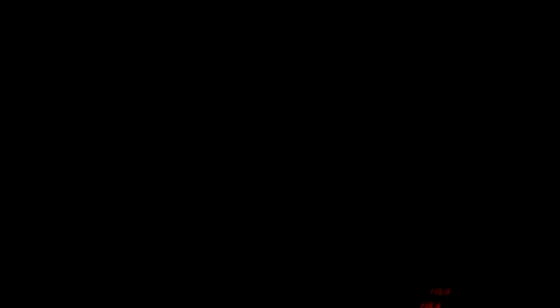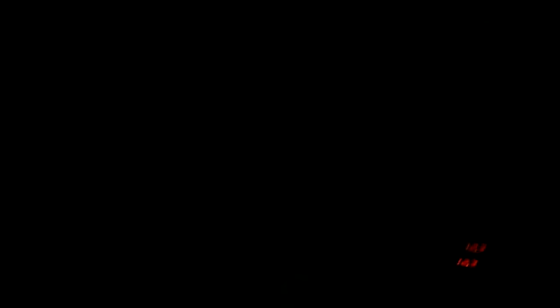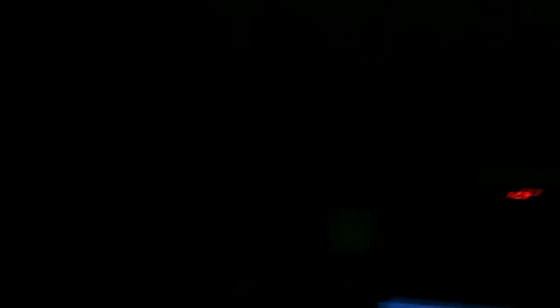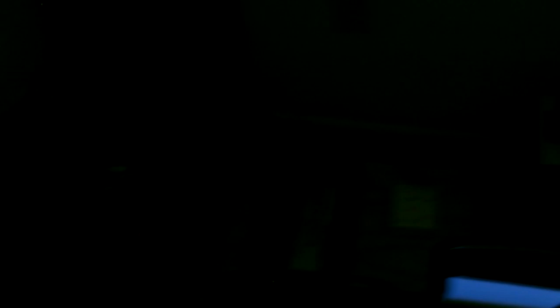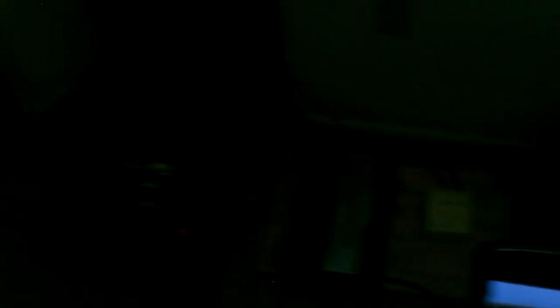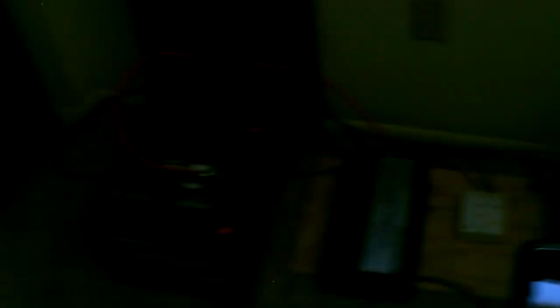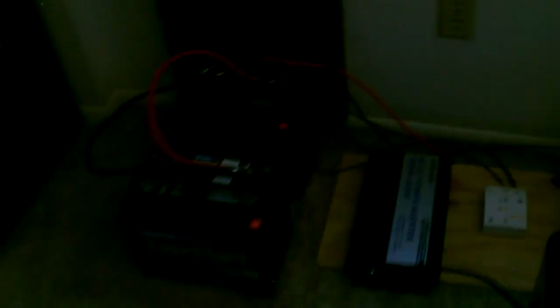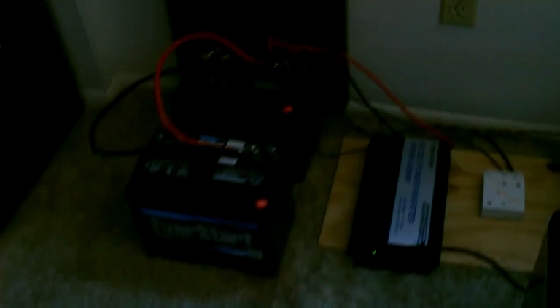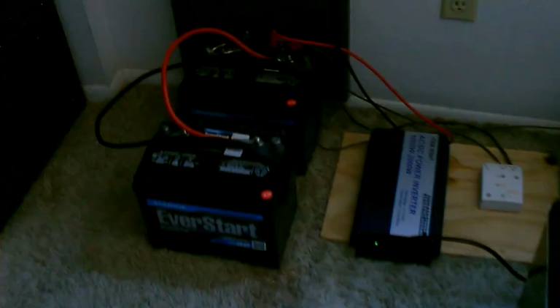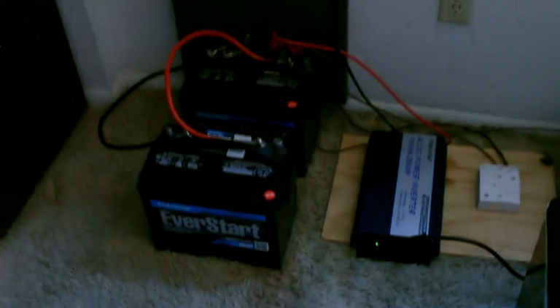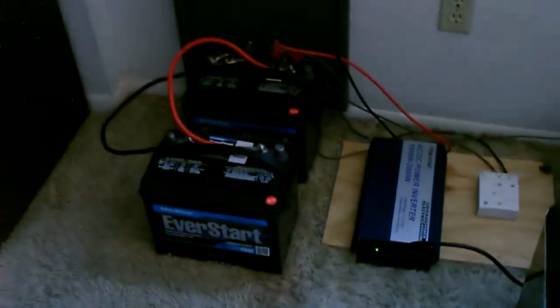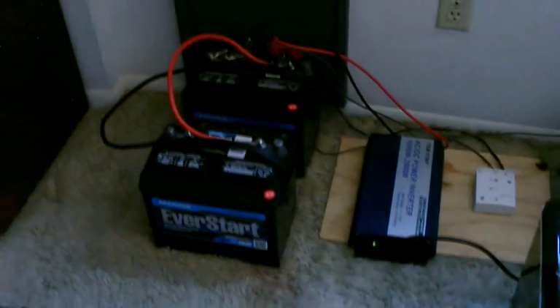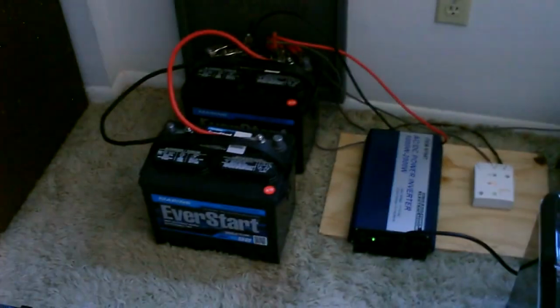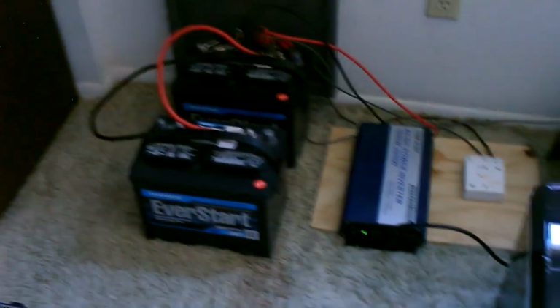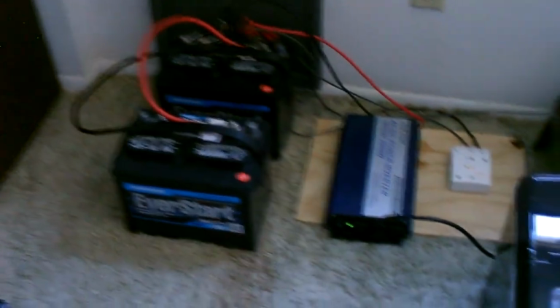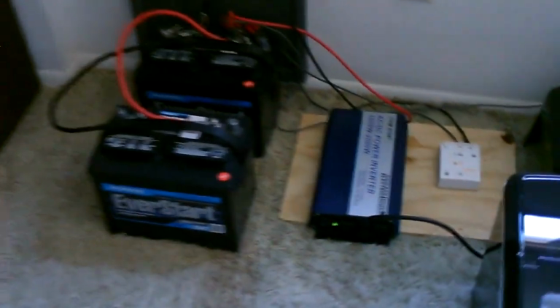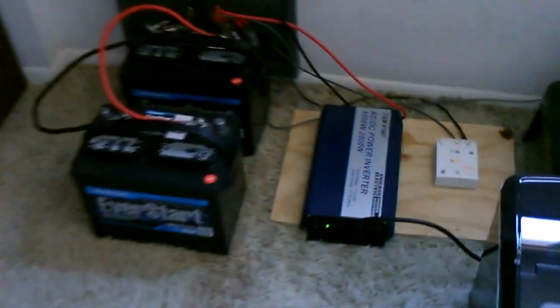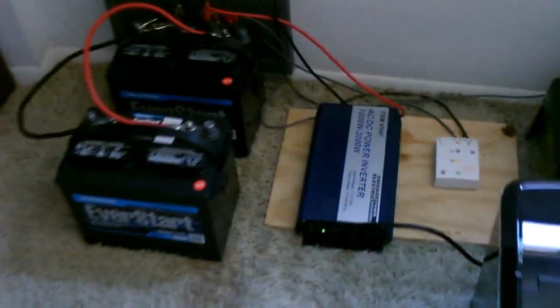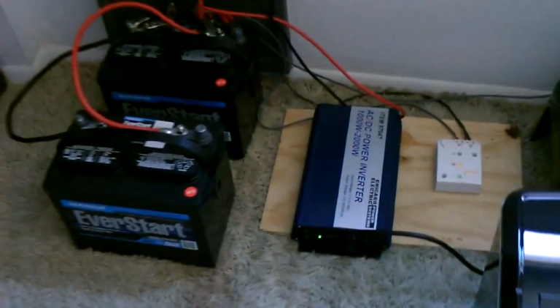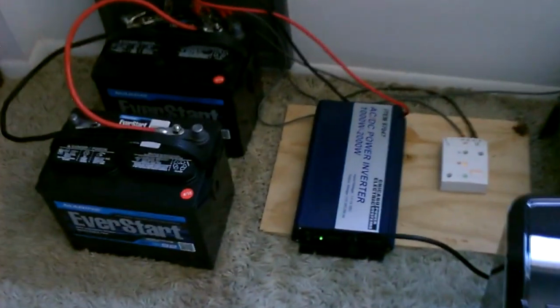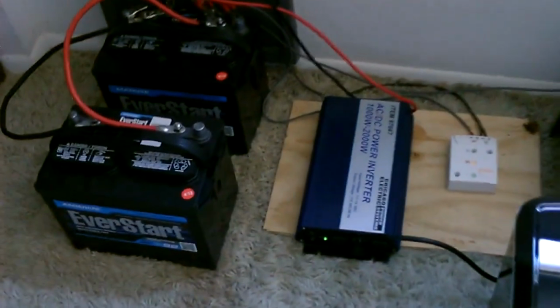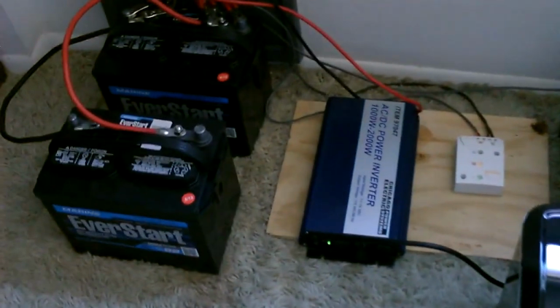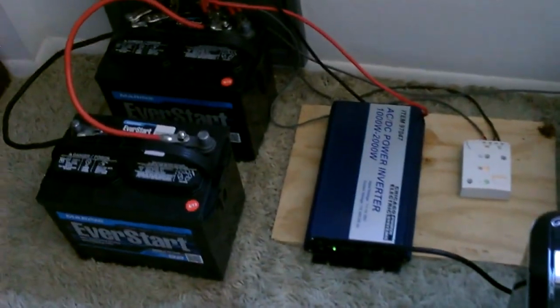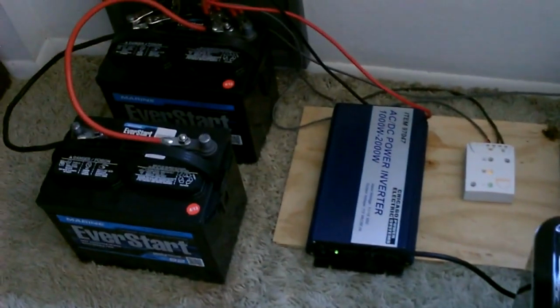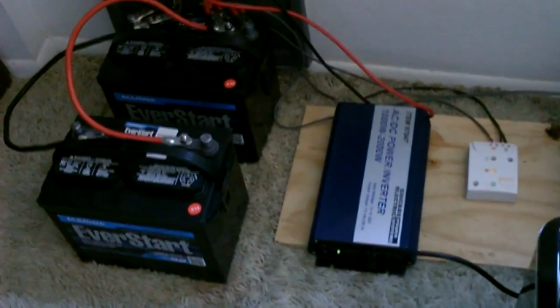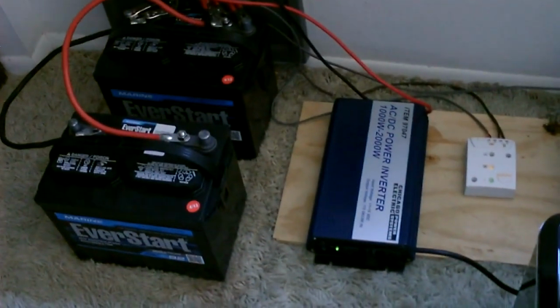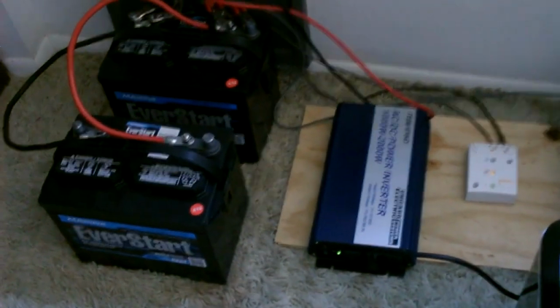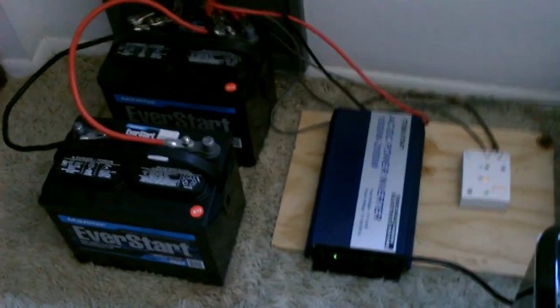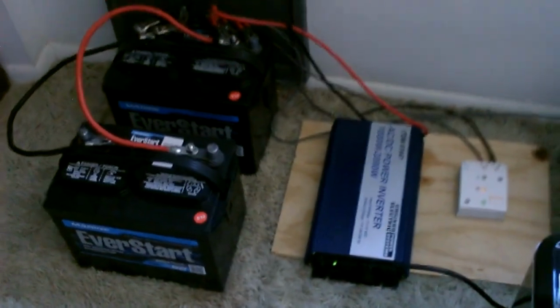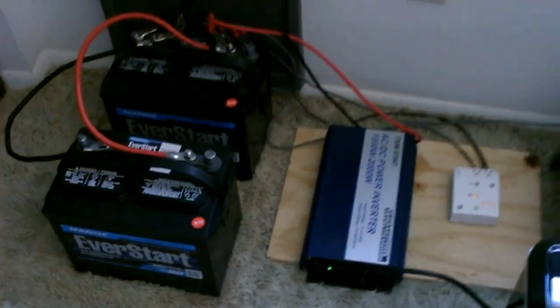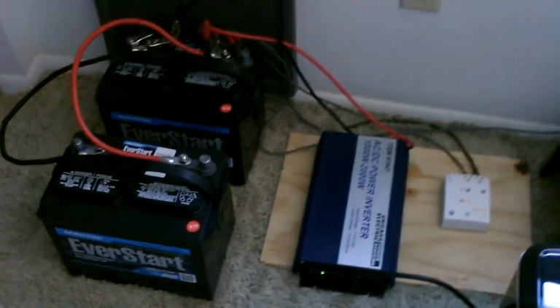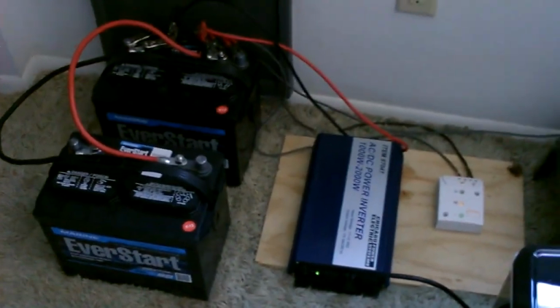It's real easy to do. You can substitute just one 90-watt solar panel or so for that if you don't want to buy the Harbor Freight ones. If you want to see how to hook this up, just go to my video 'How to Hook Up Solar Panels.'